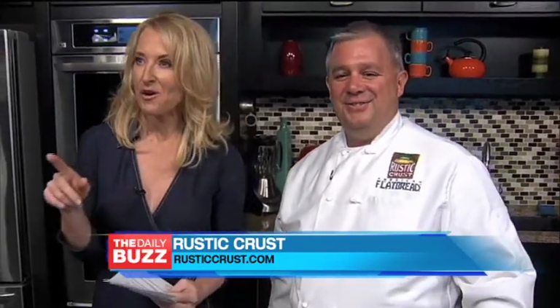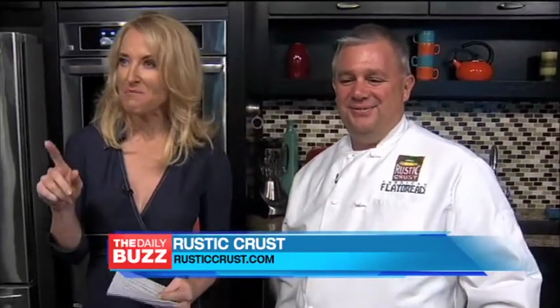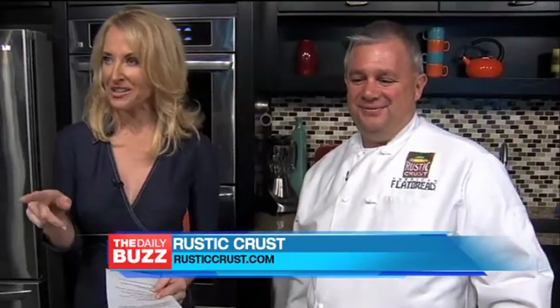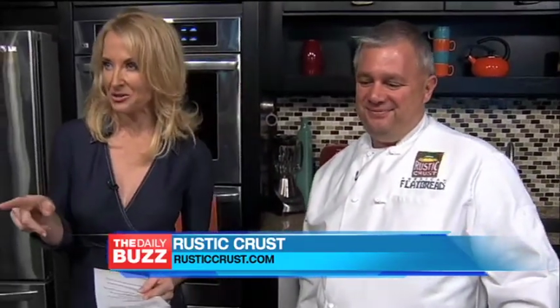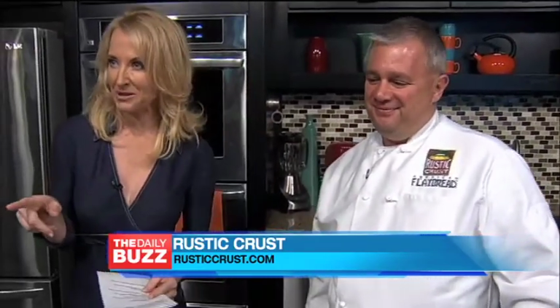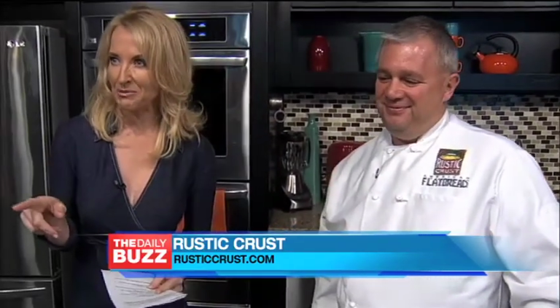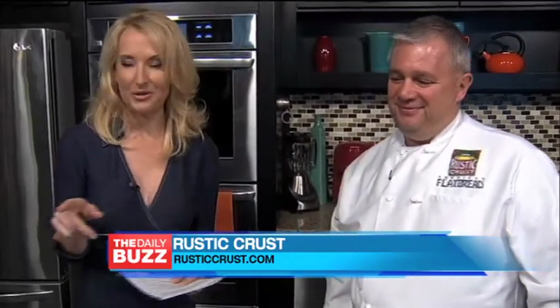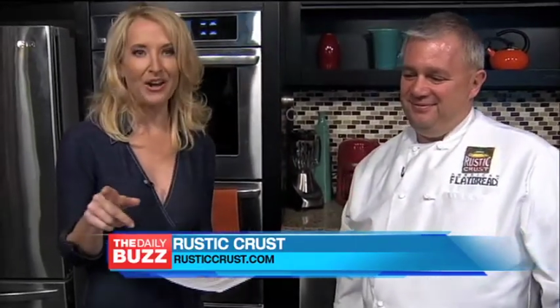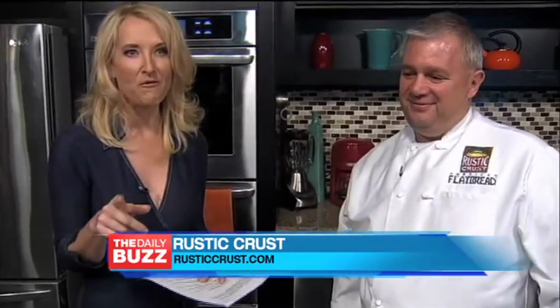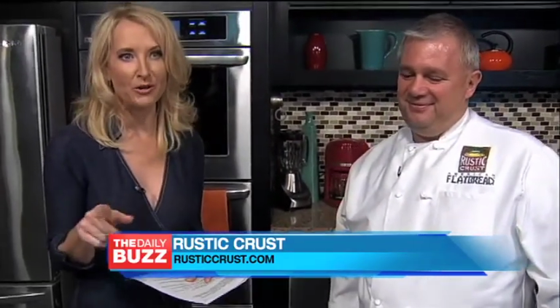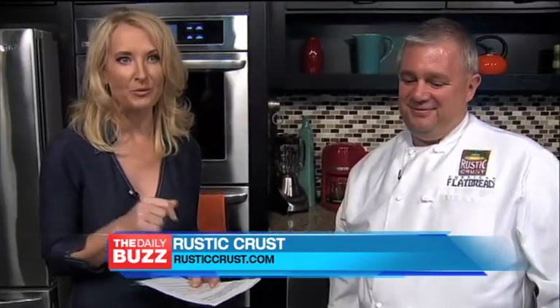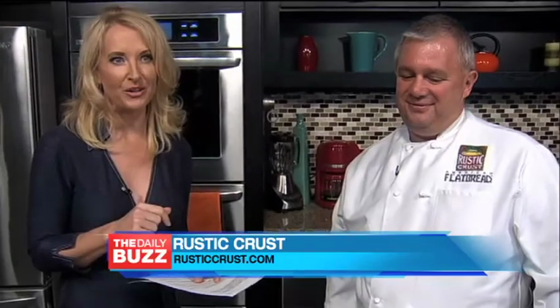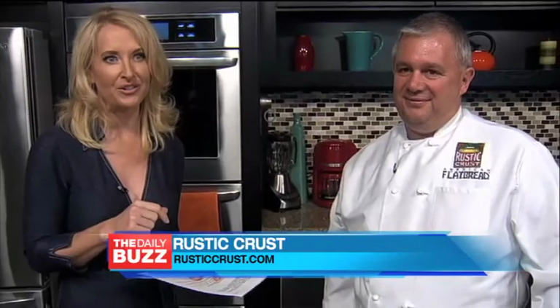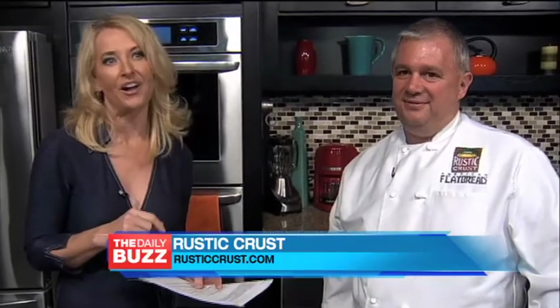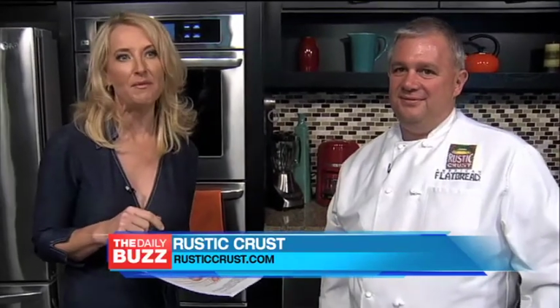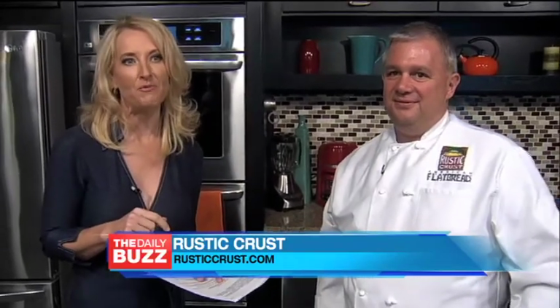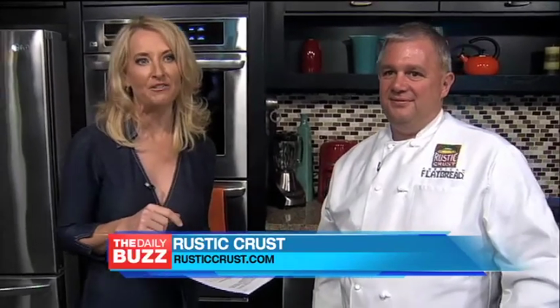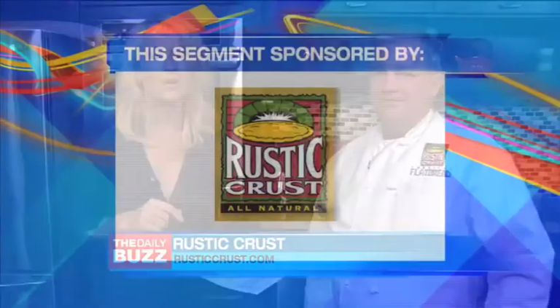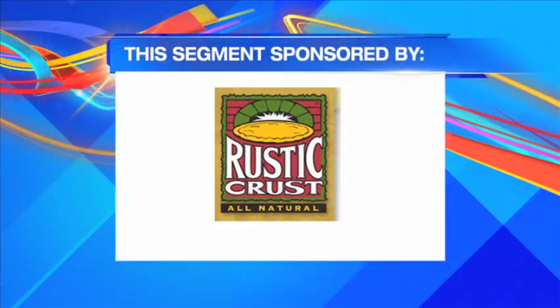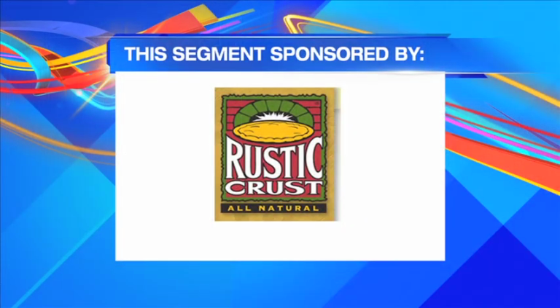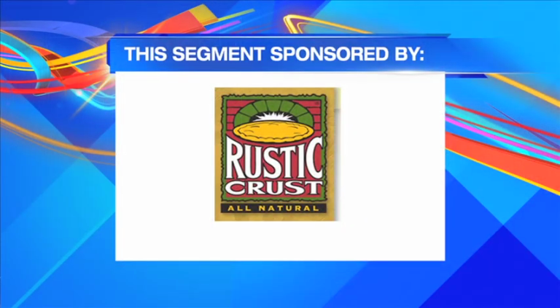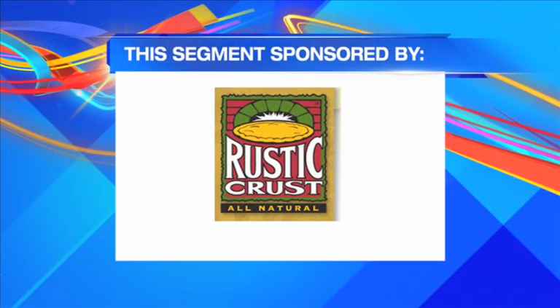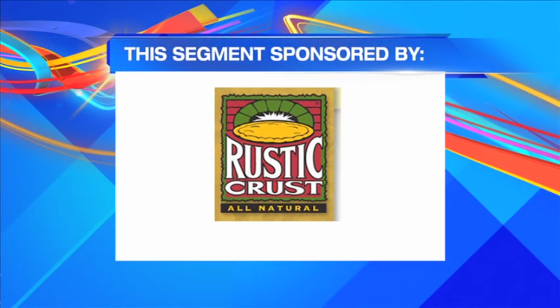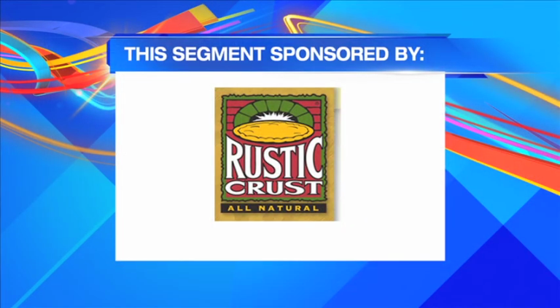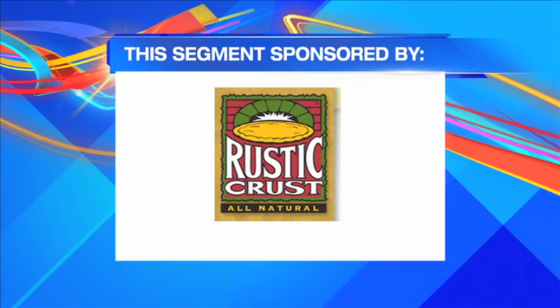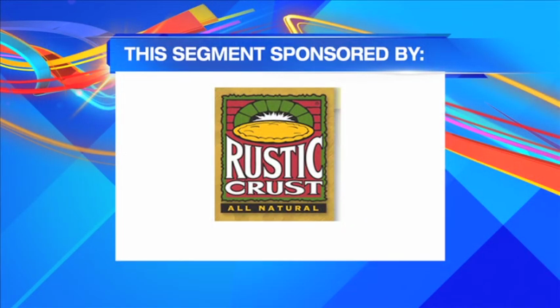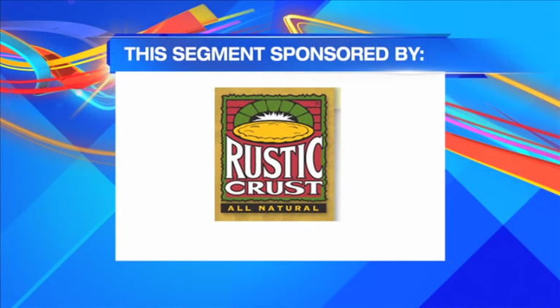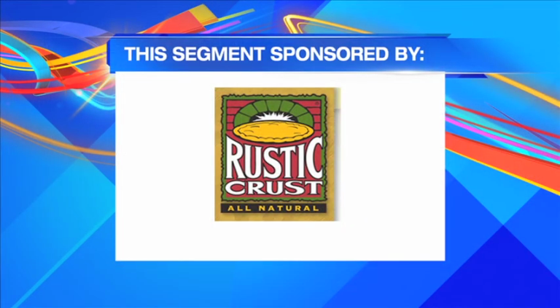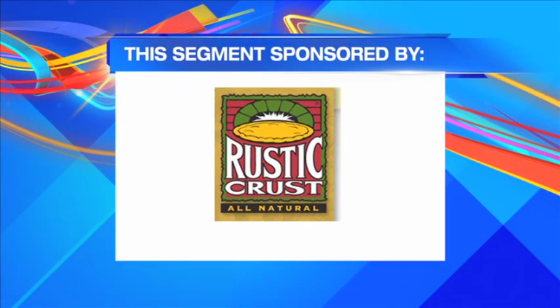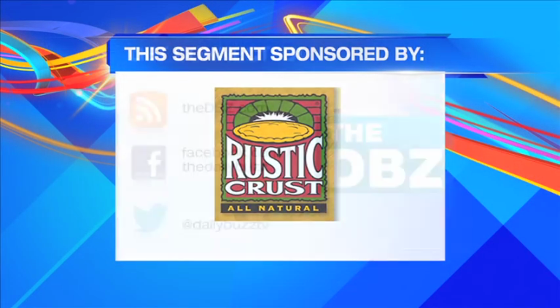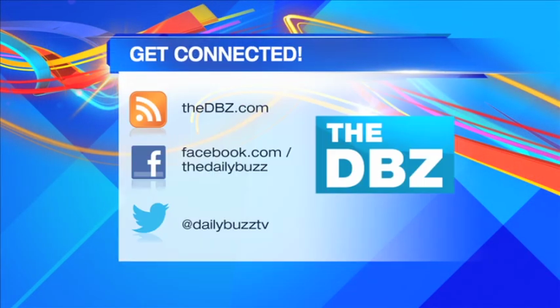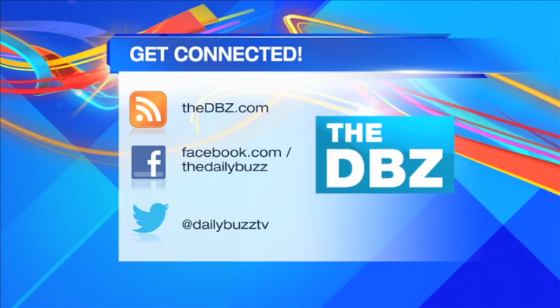For more delicious recipes be sure to head over to rusticcrust.com, and for more info on American Flatbread, head on over to americanflatbreadproducts.com.